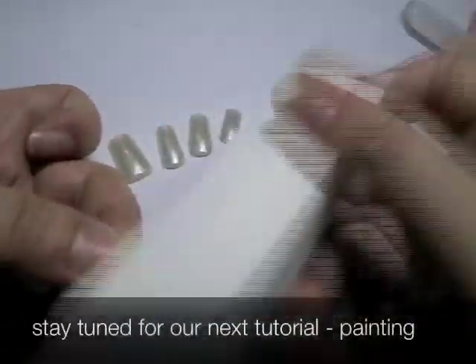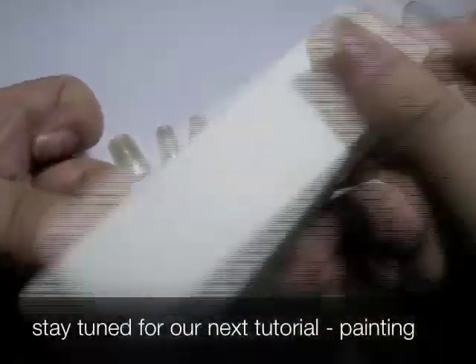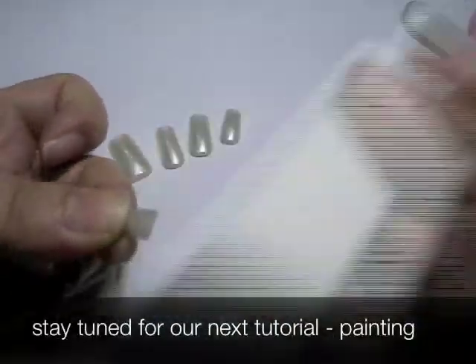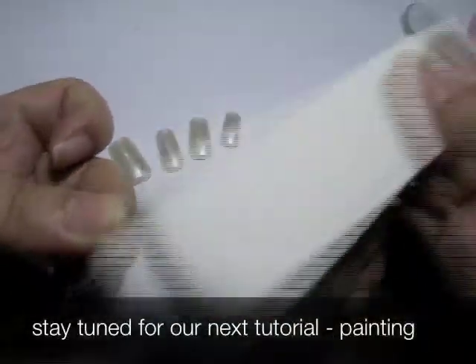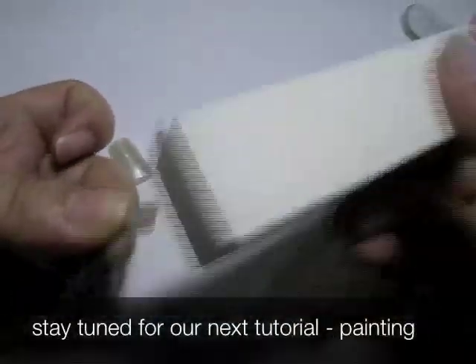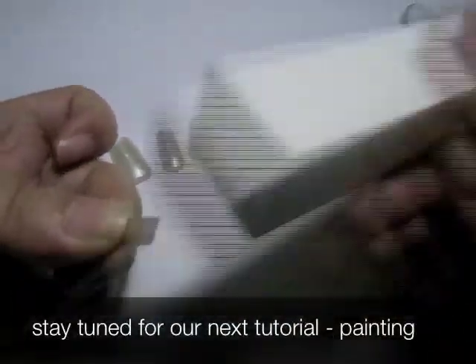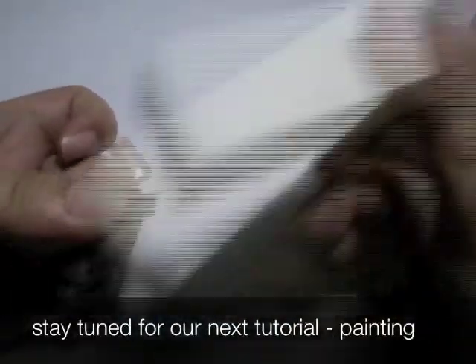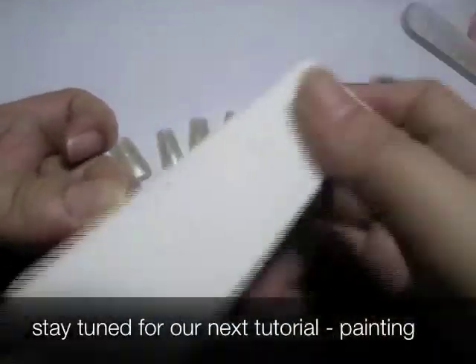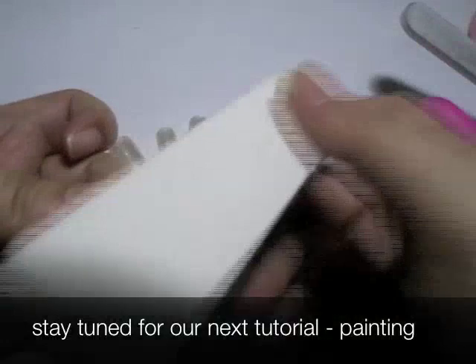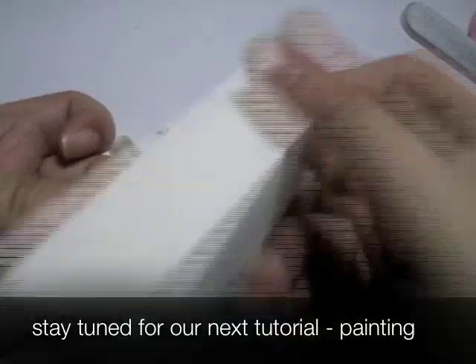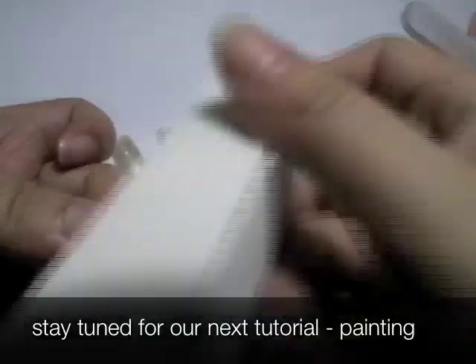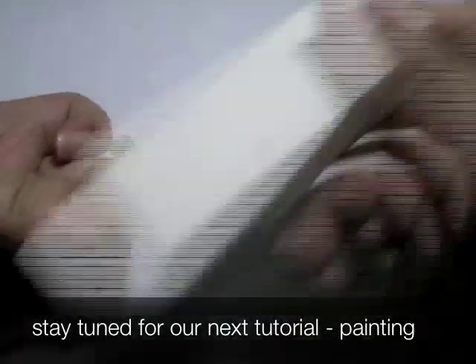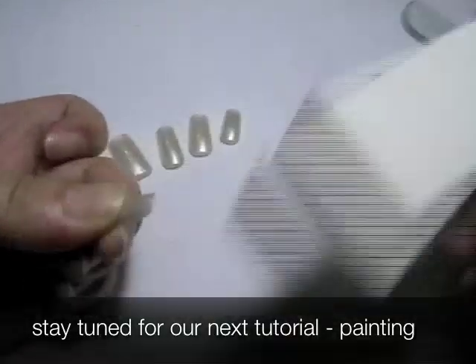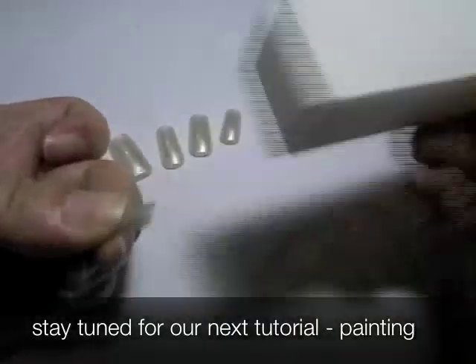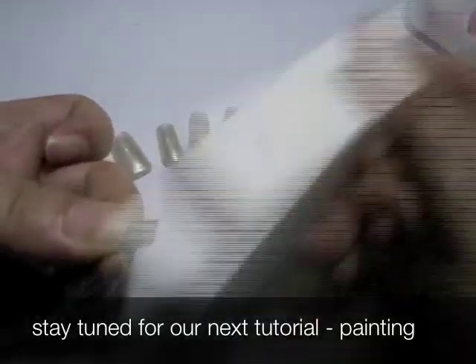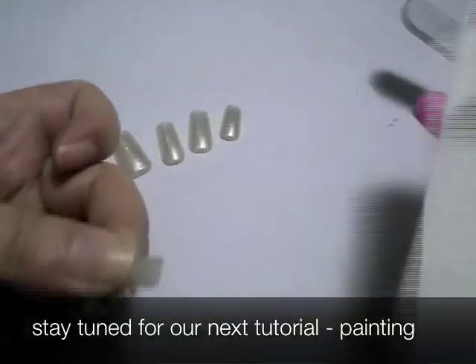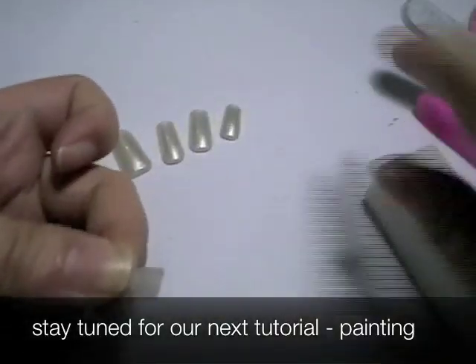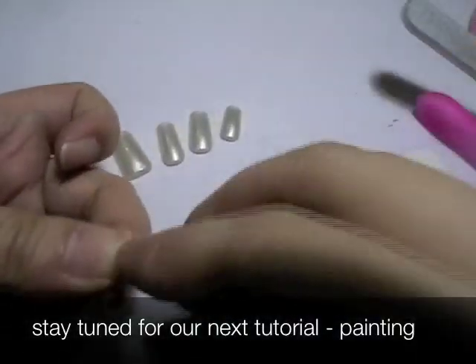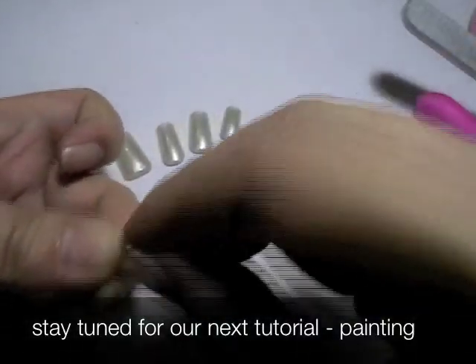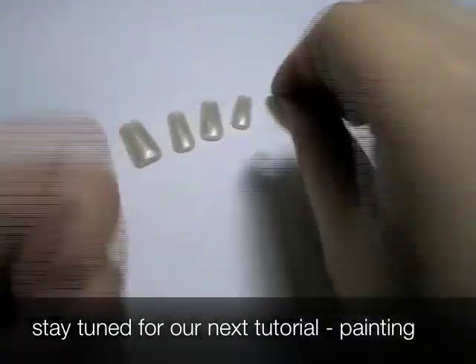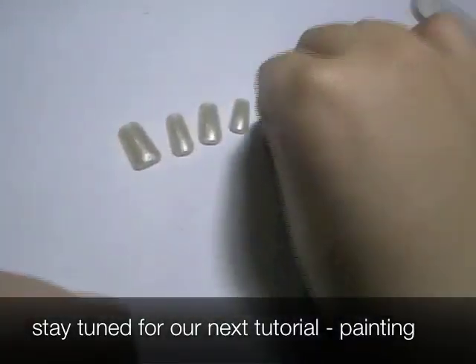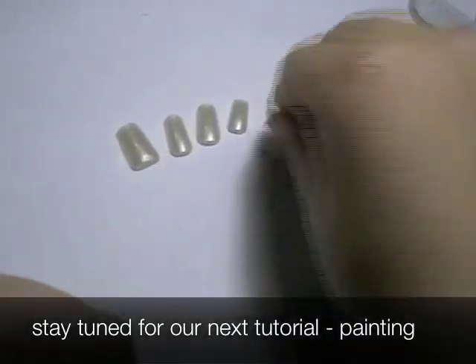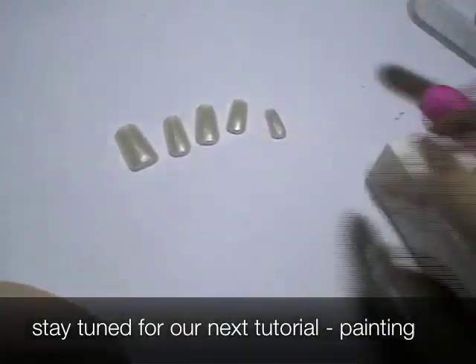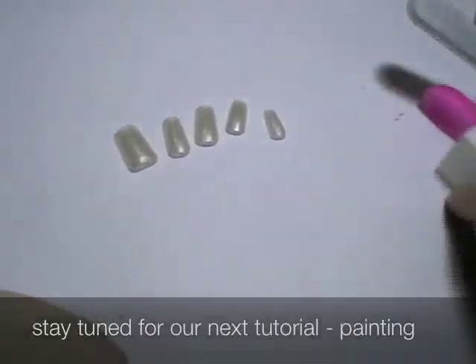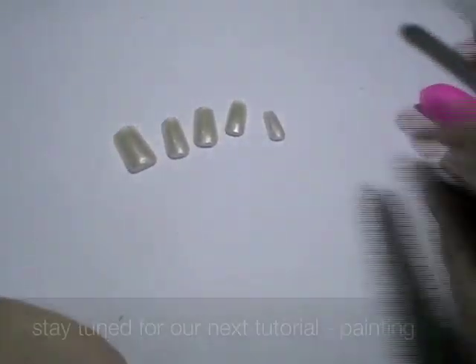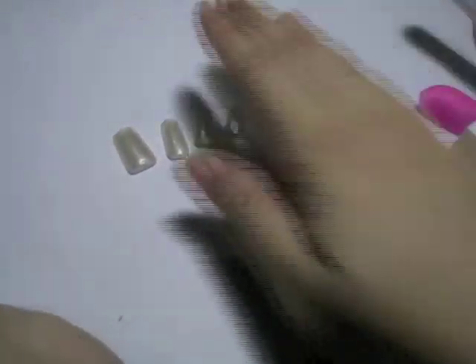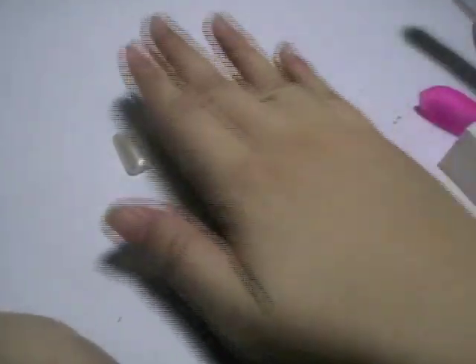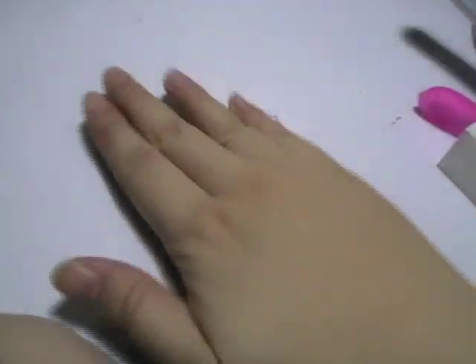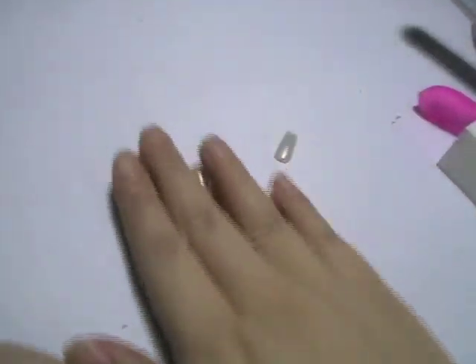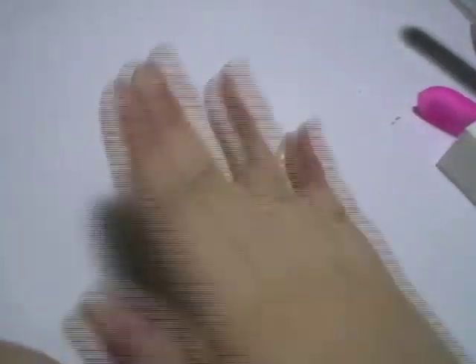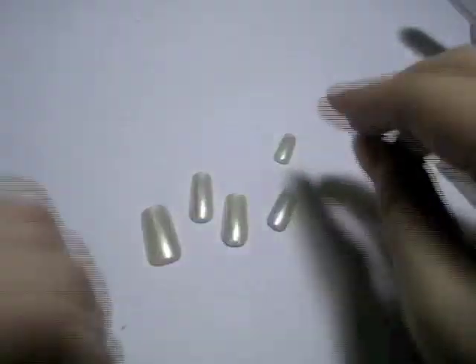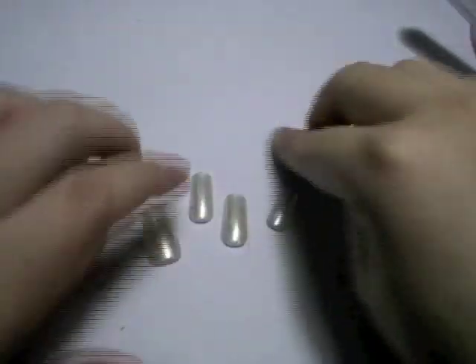Repeat the steps for the other 5 fingers and next we will show you how to paint them.